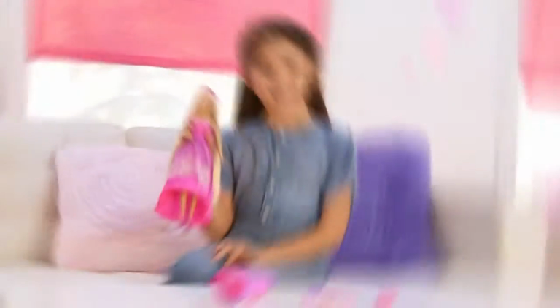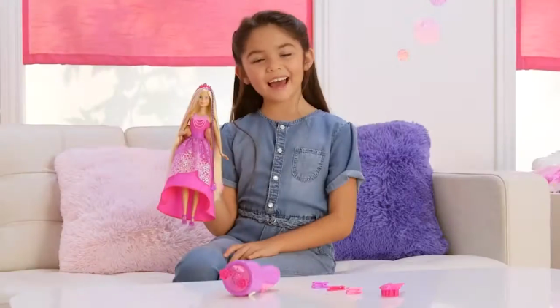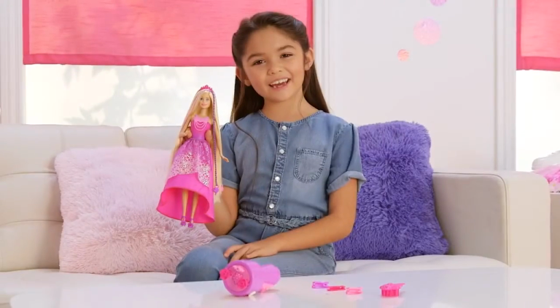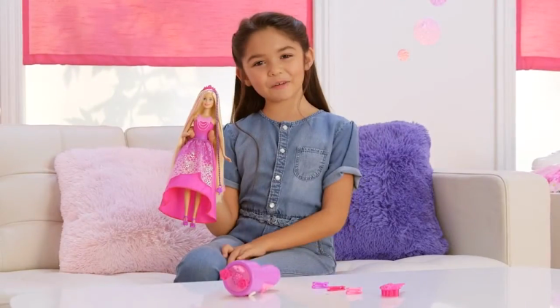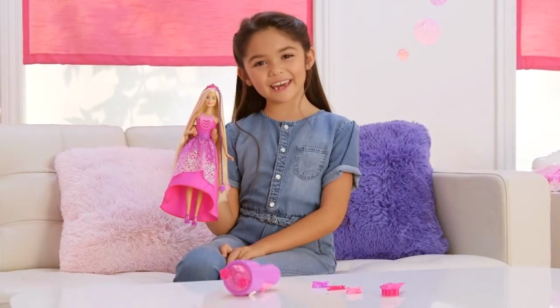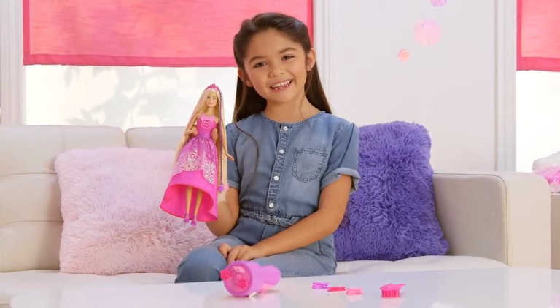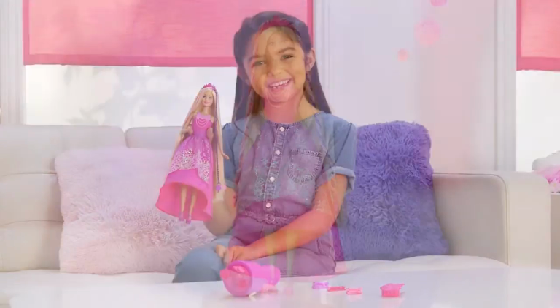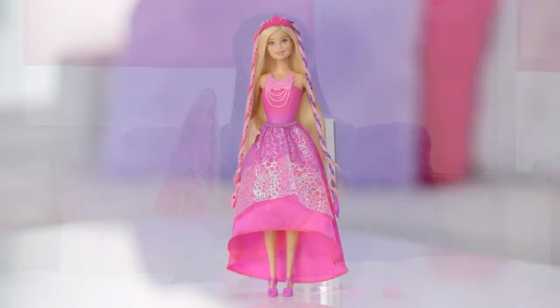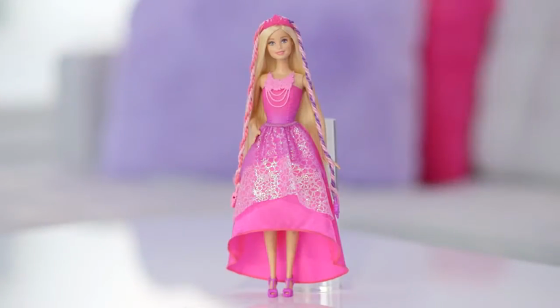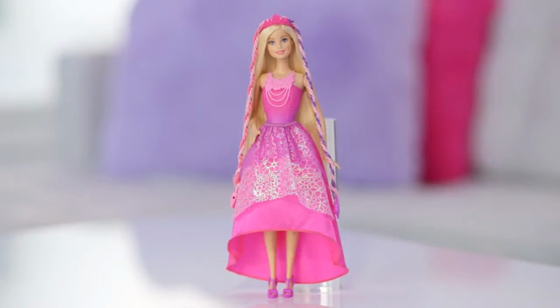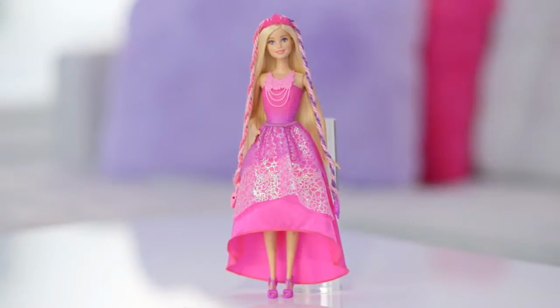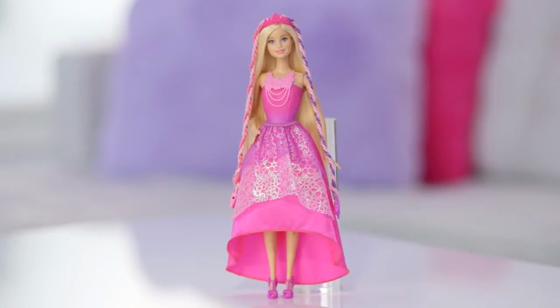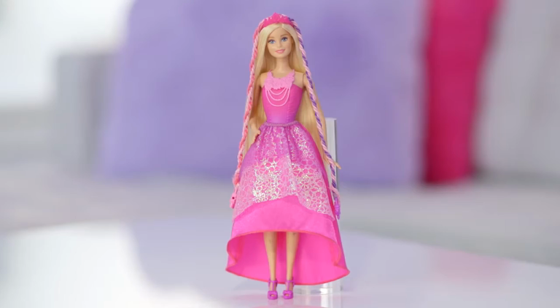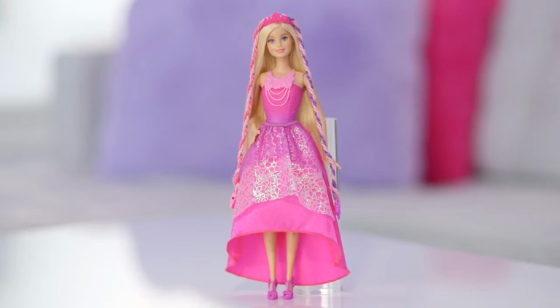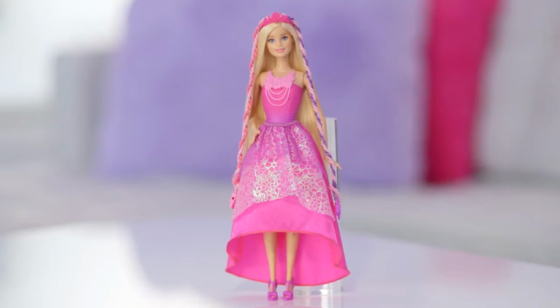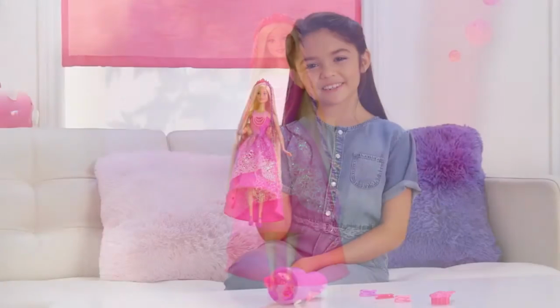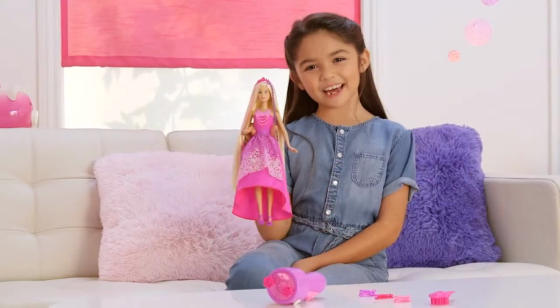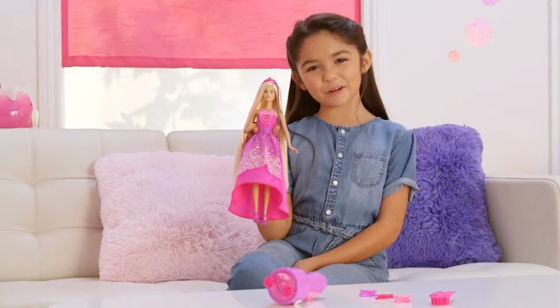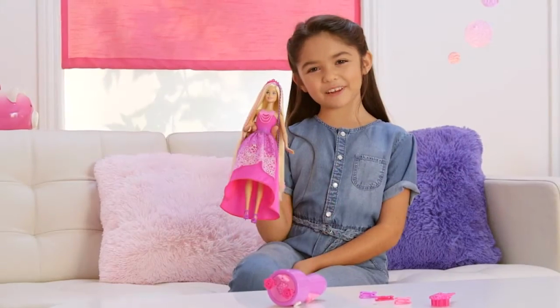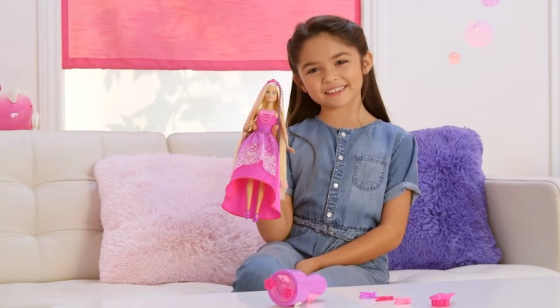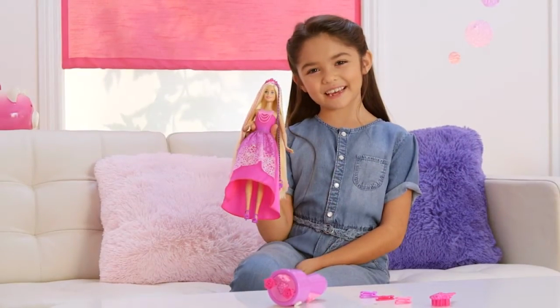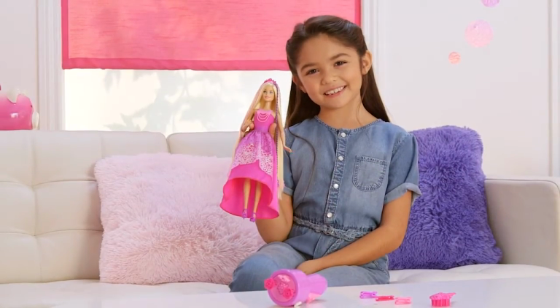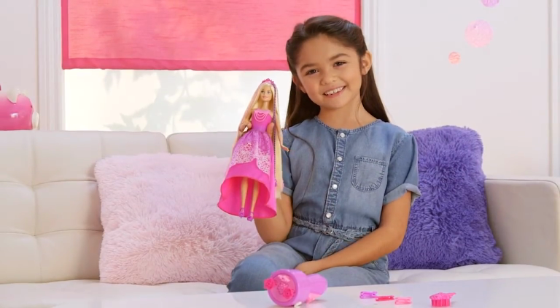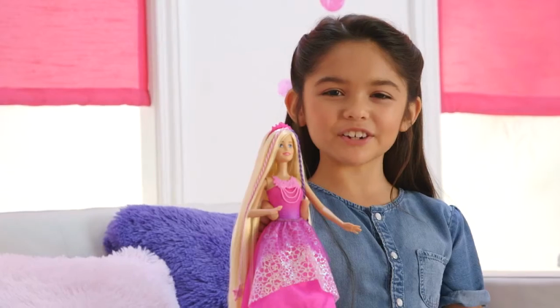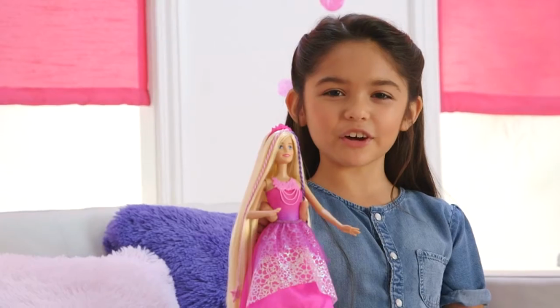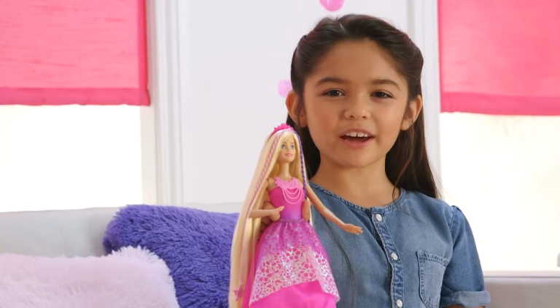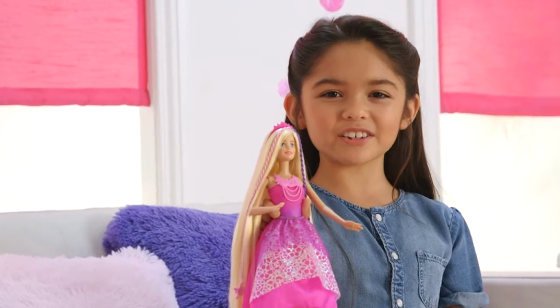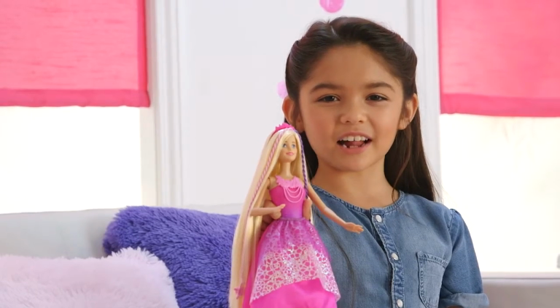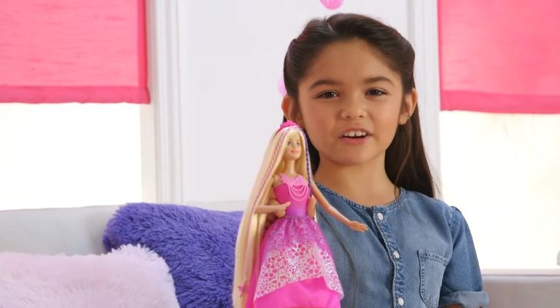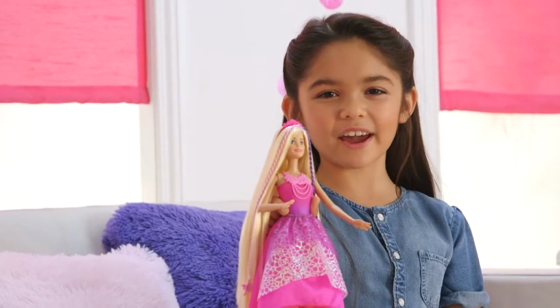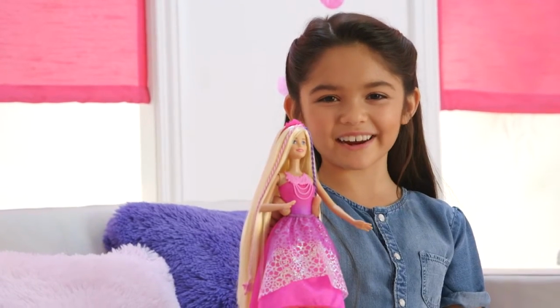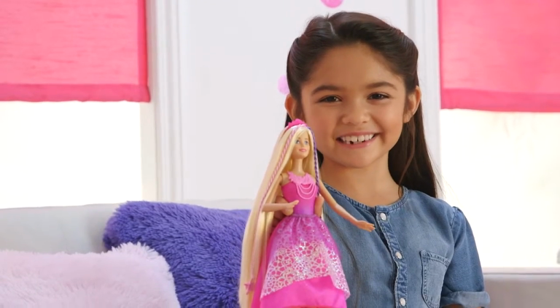Hi, I'm Kaylee. This is my Barbie Snap and Style Princess. I'm going to show you how to style her hair.